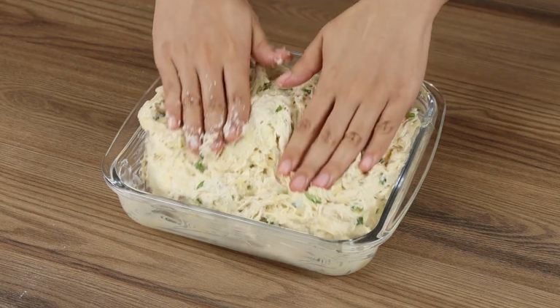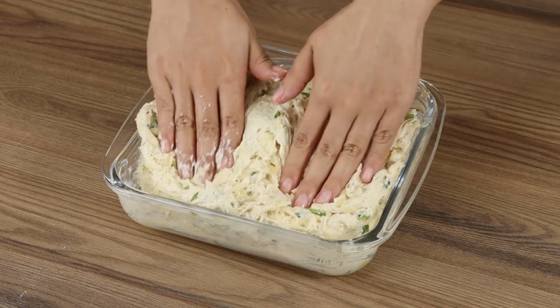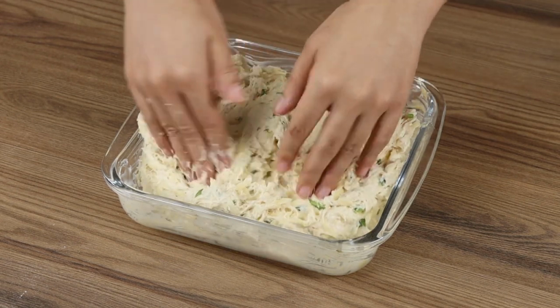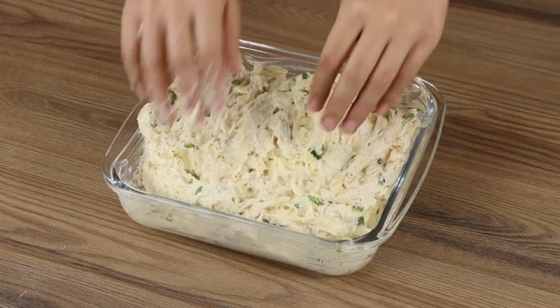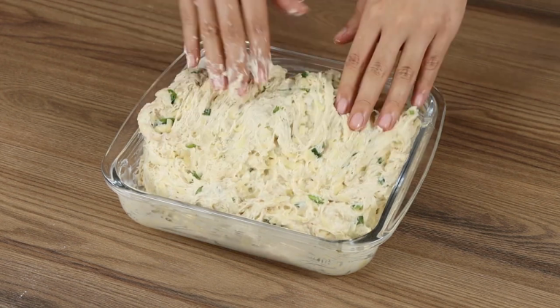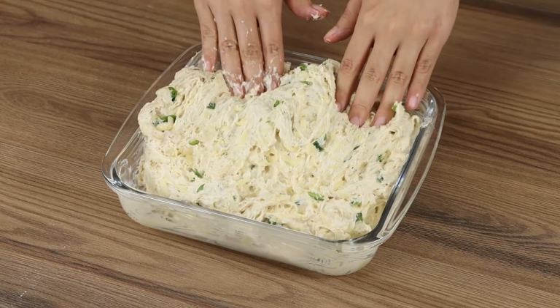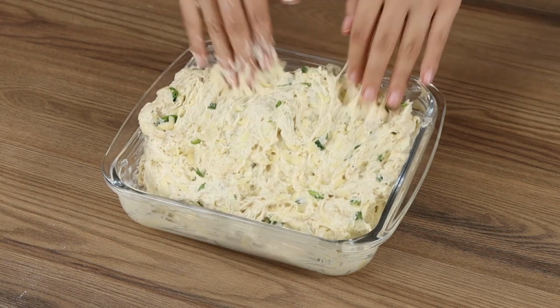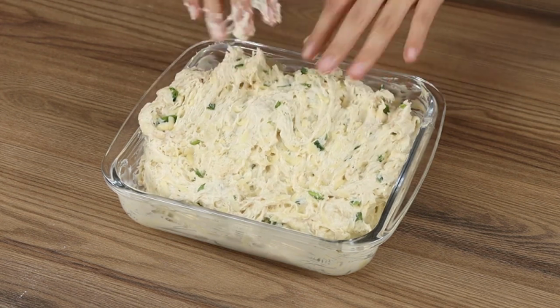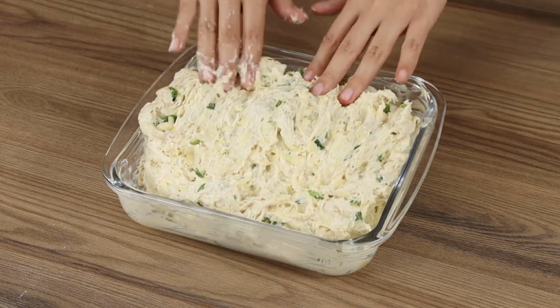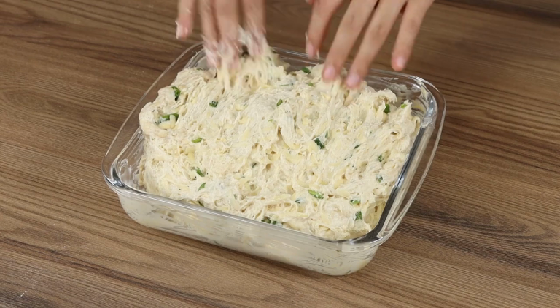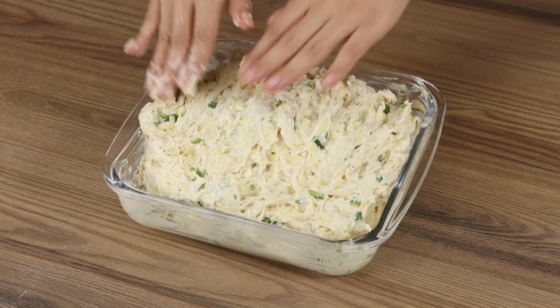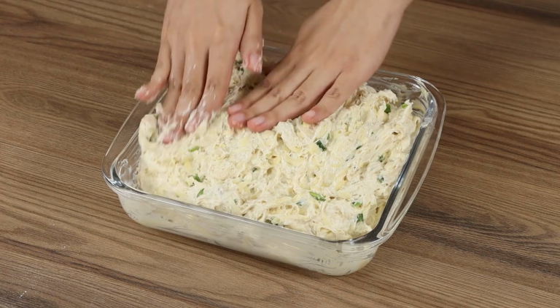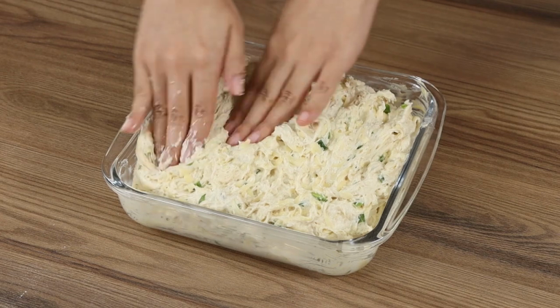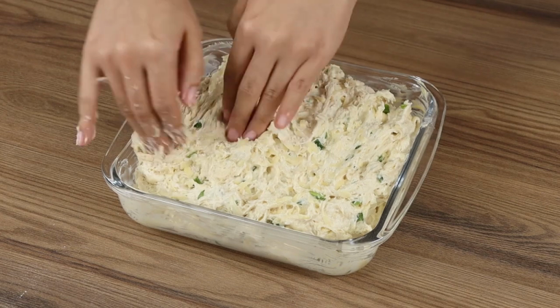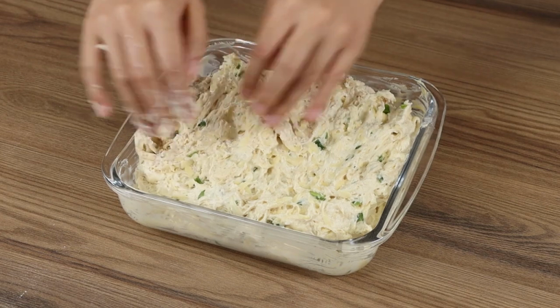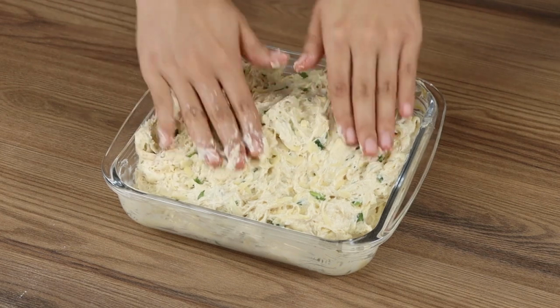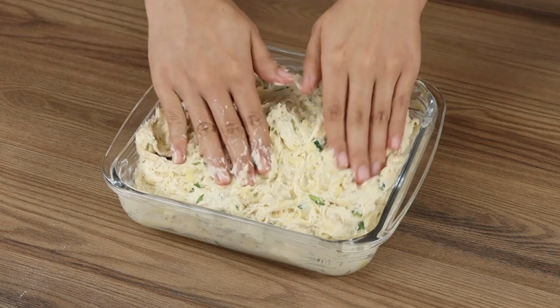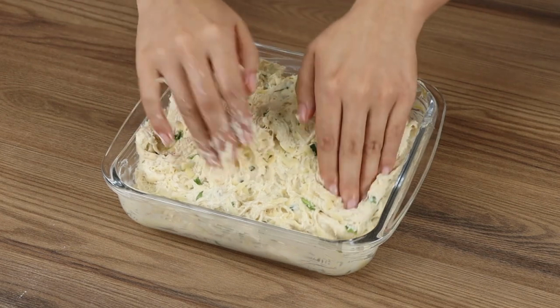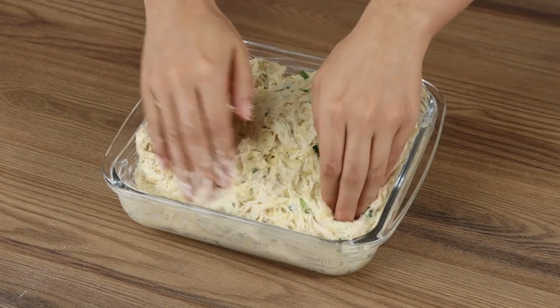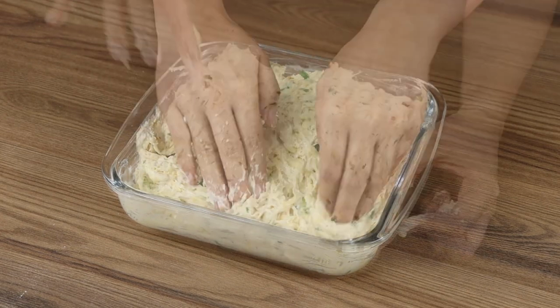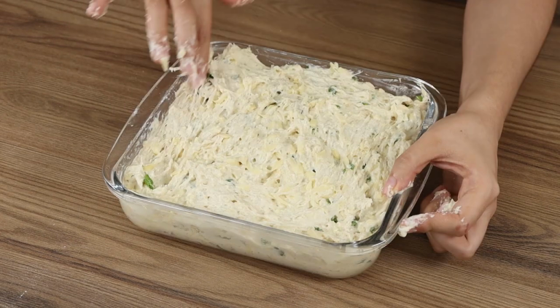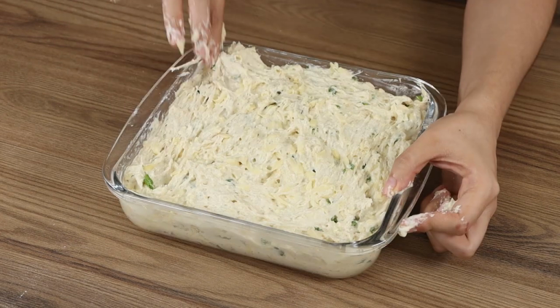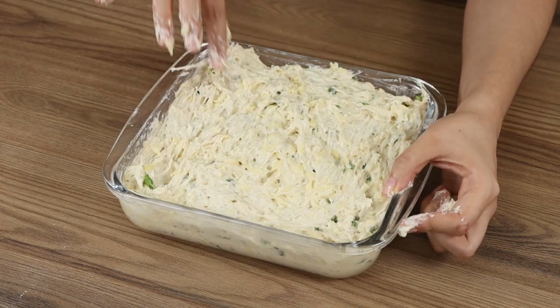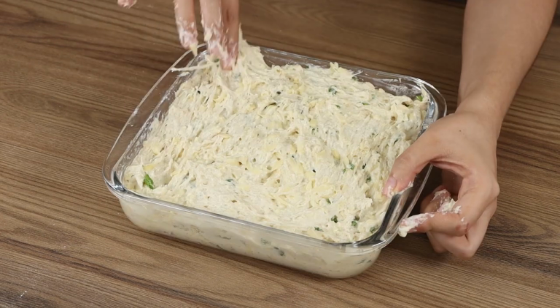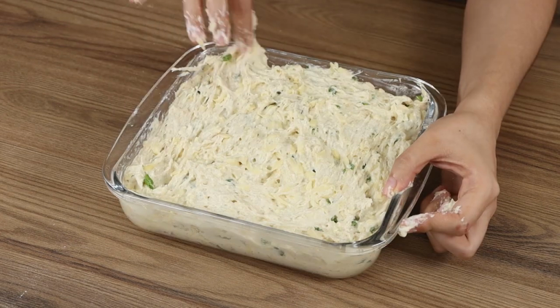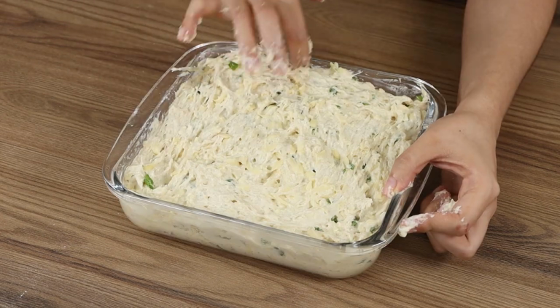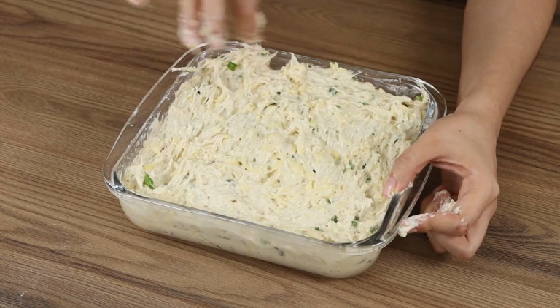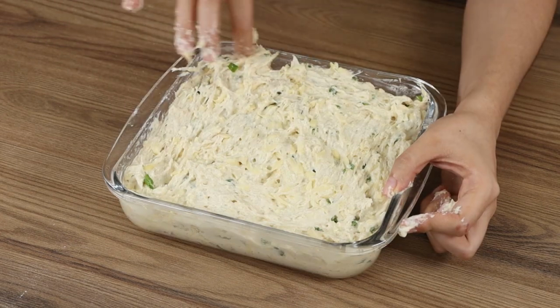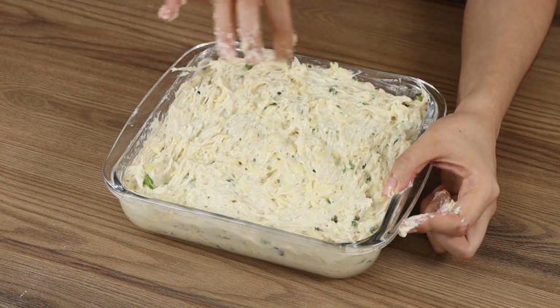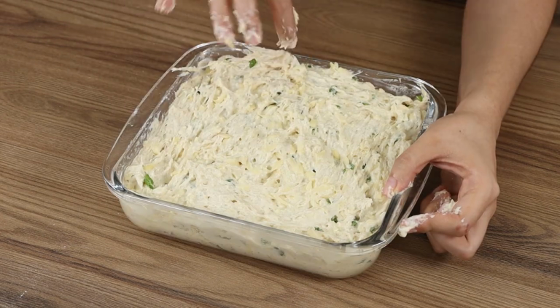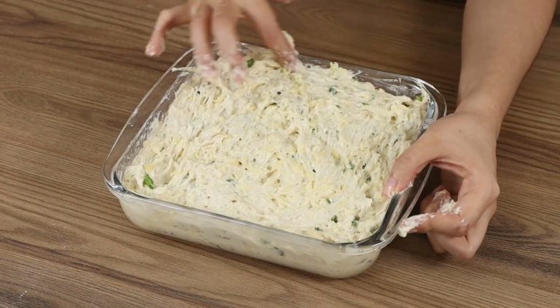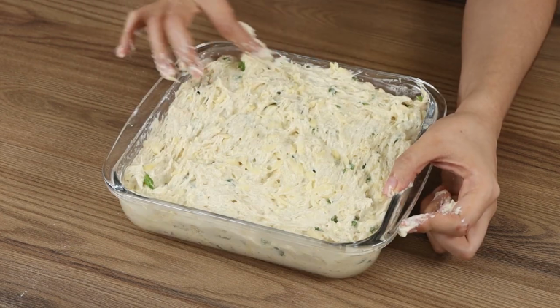Stretch the dough in the baking pan. Then cover with a cloth and leave it to rest for 30 more minutes.